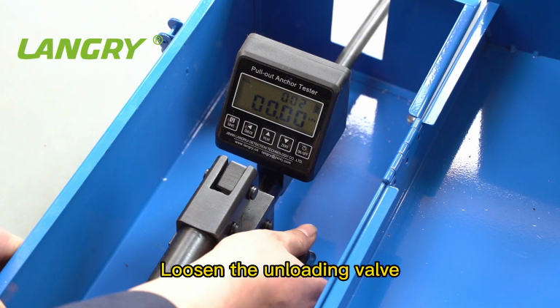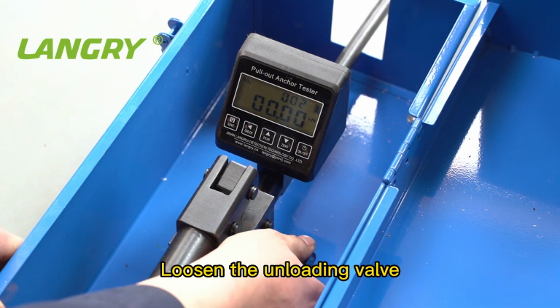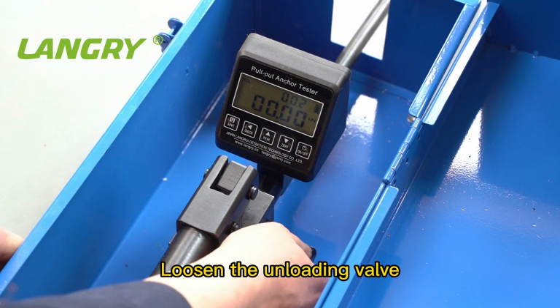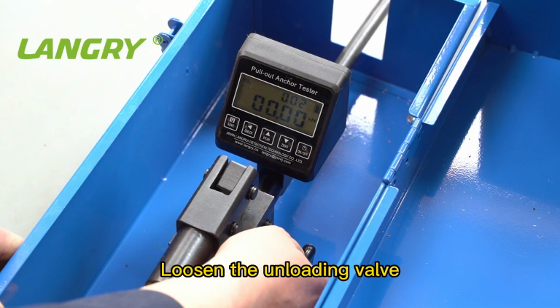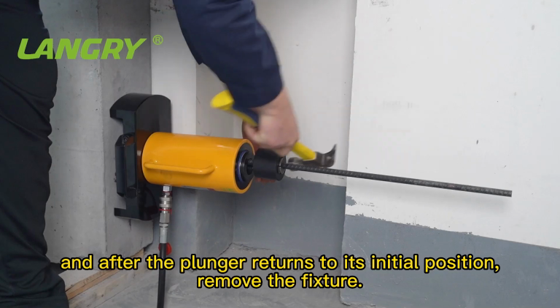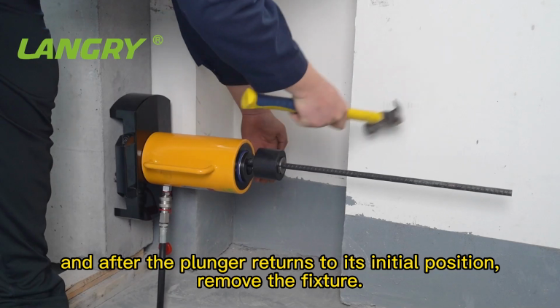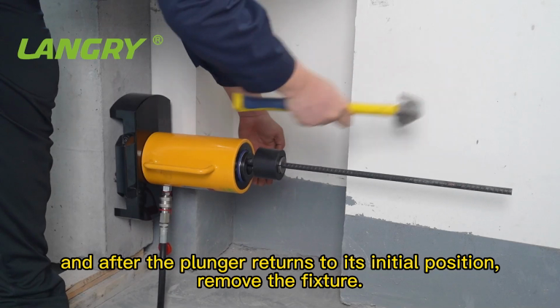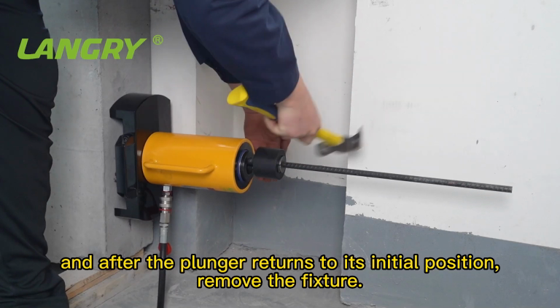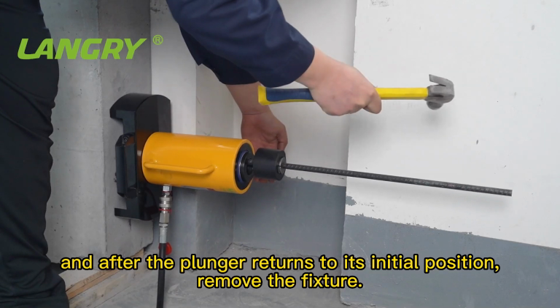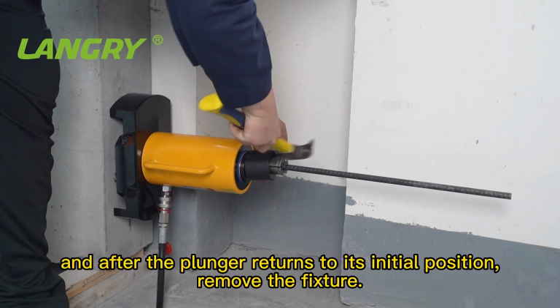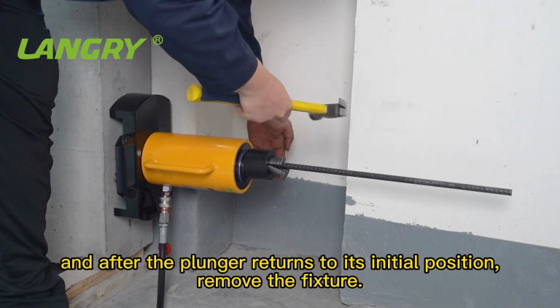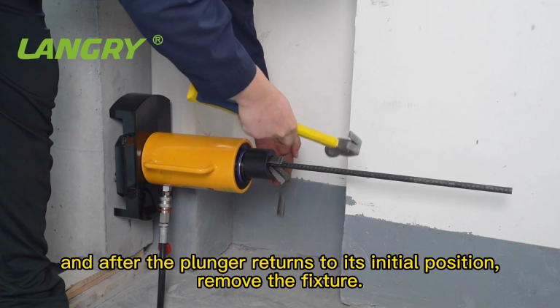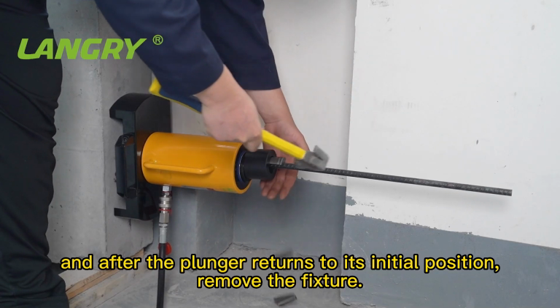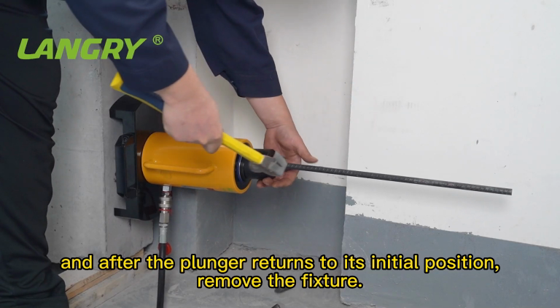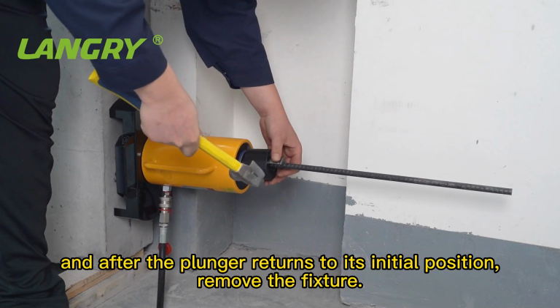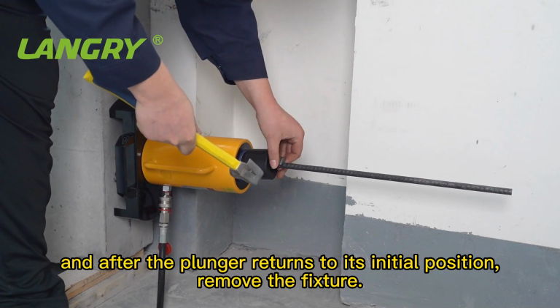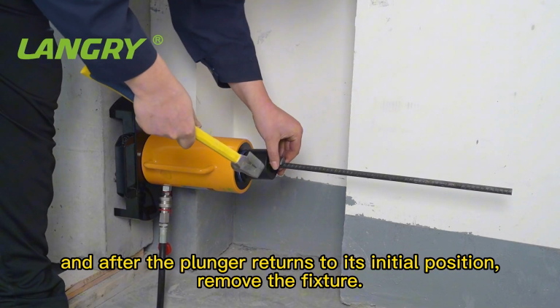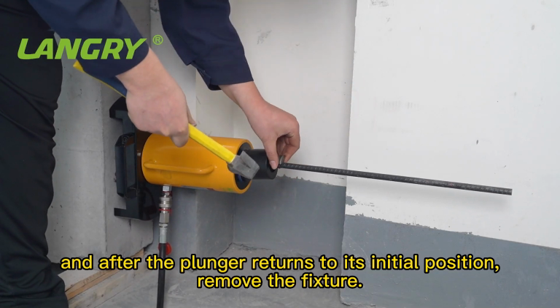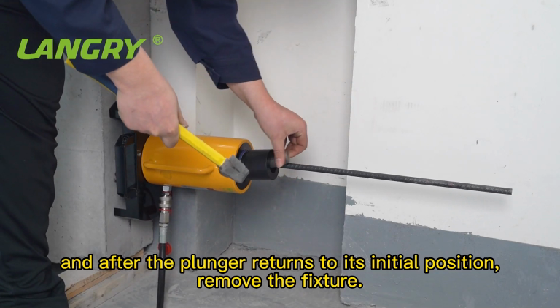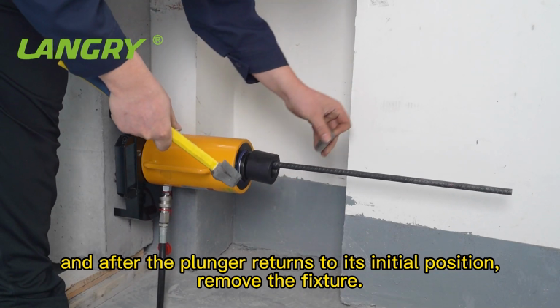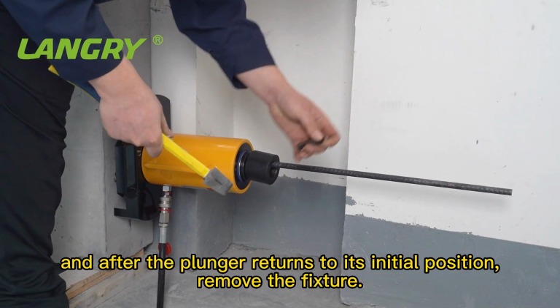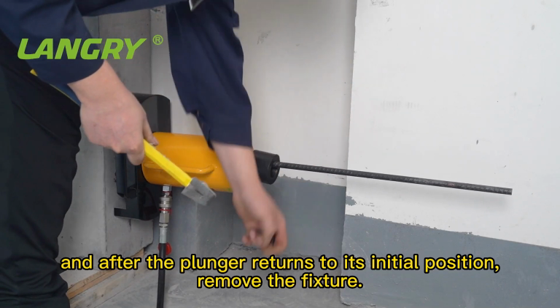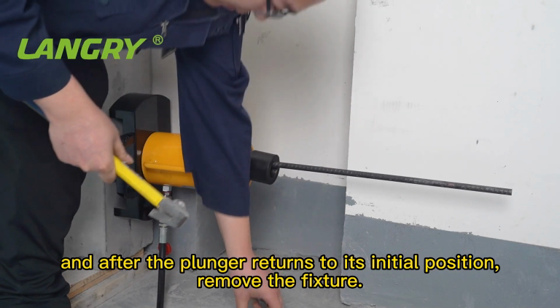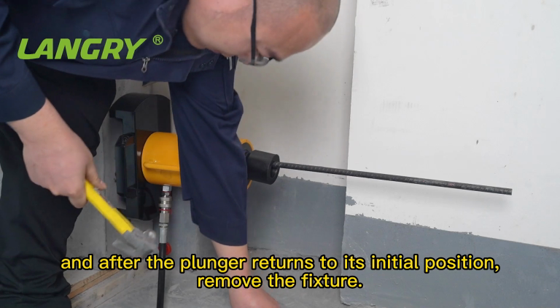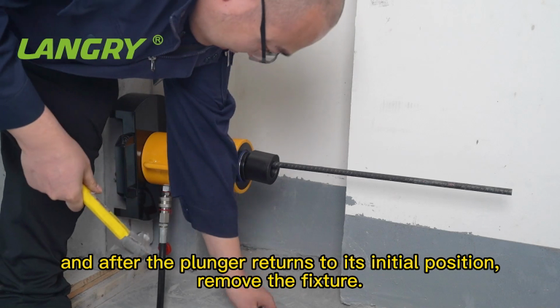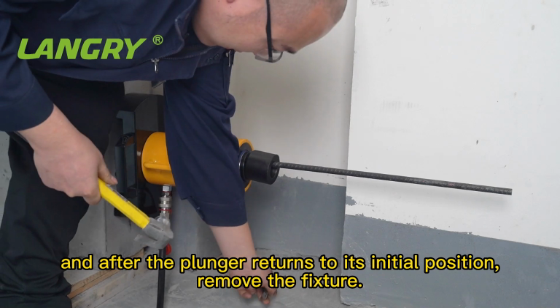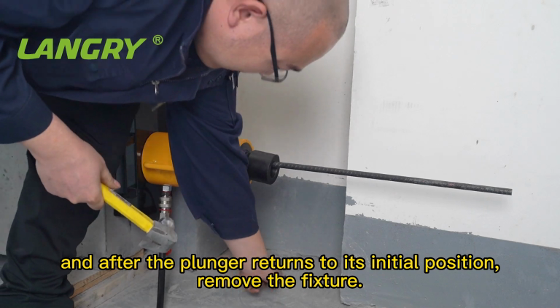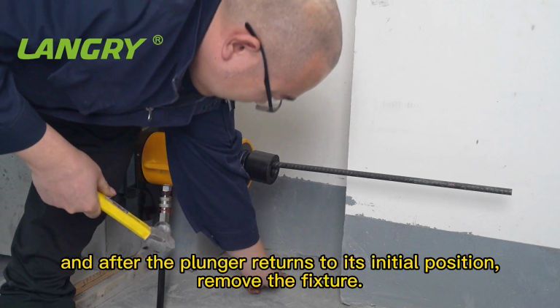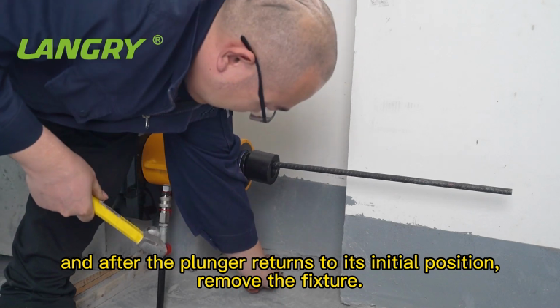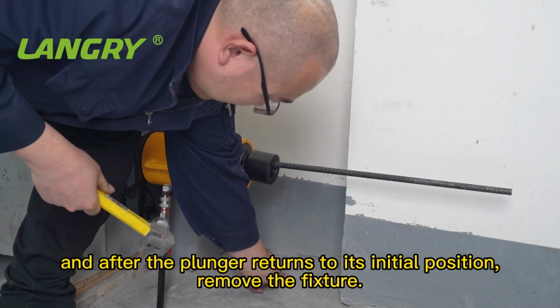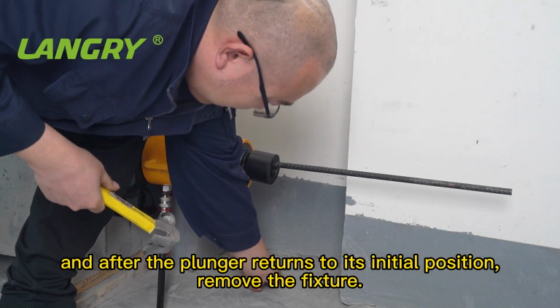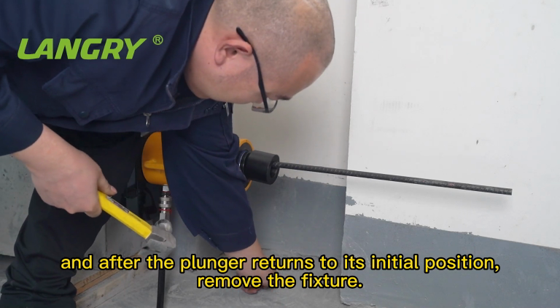Loosen the unloading valve, and after the plunger returns to its initial position, remove the fixture.